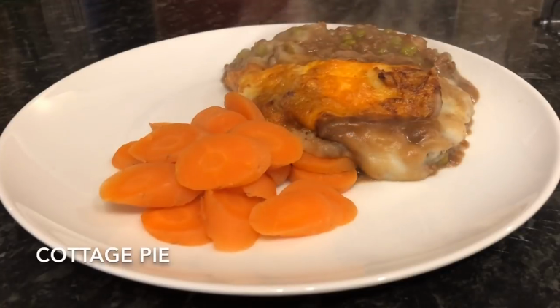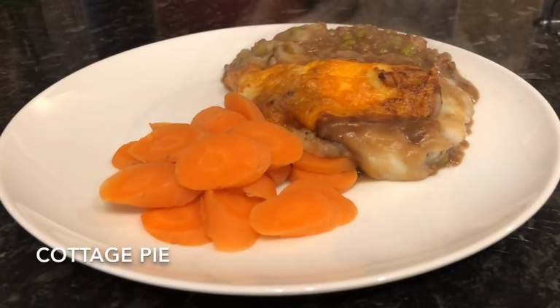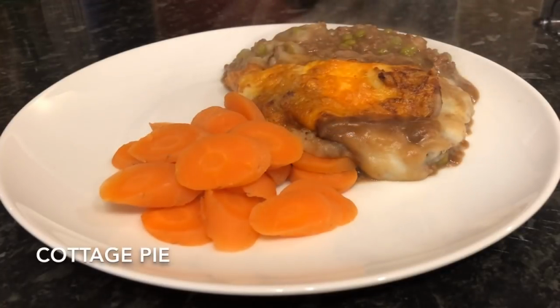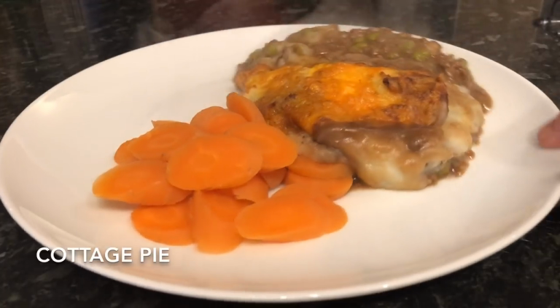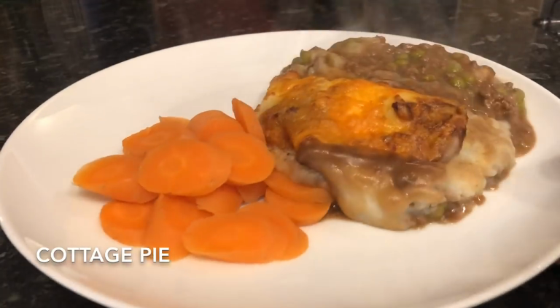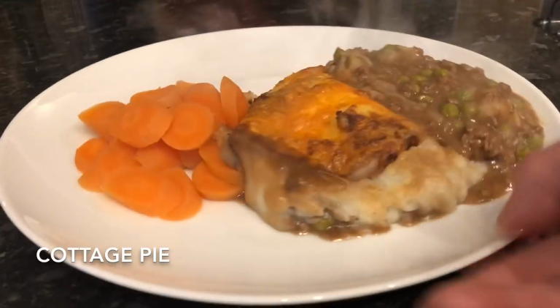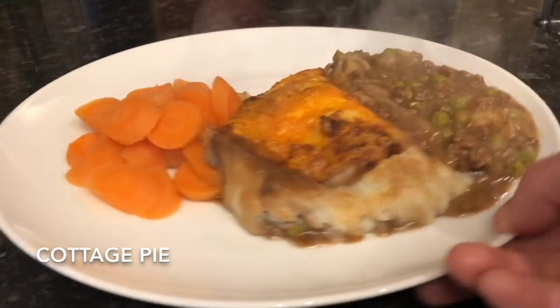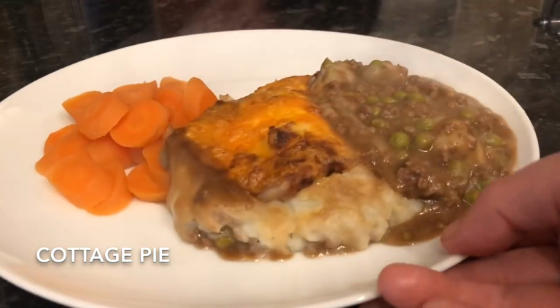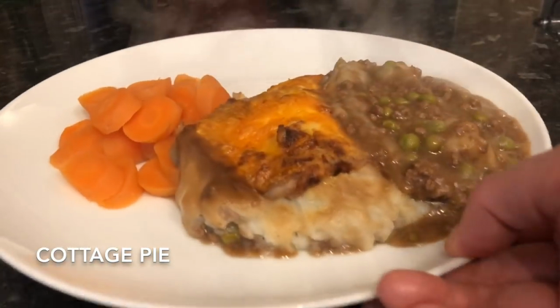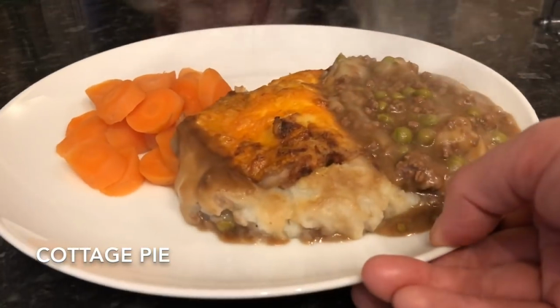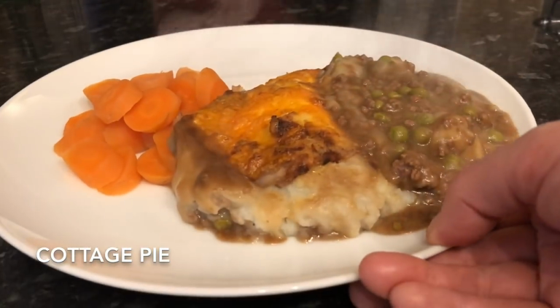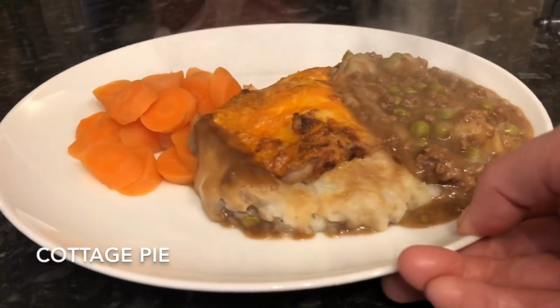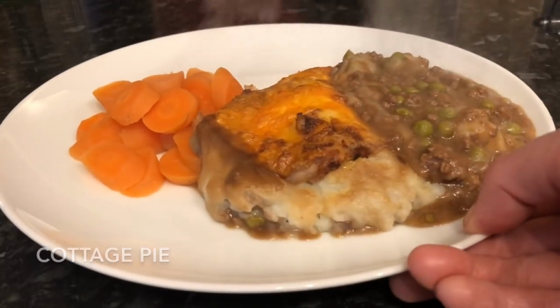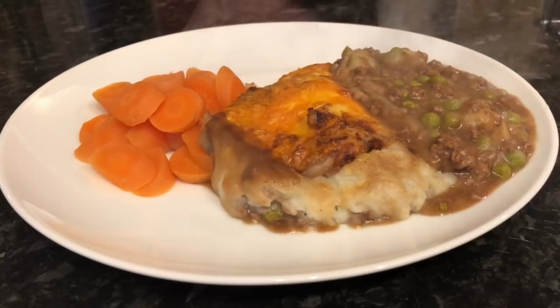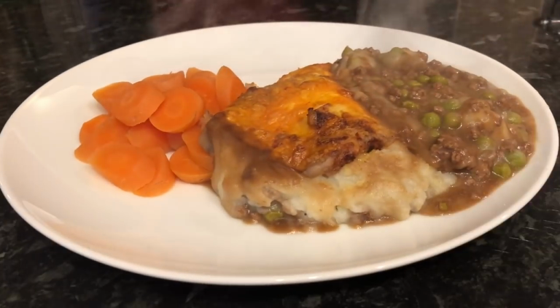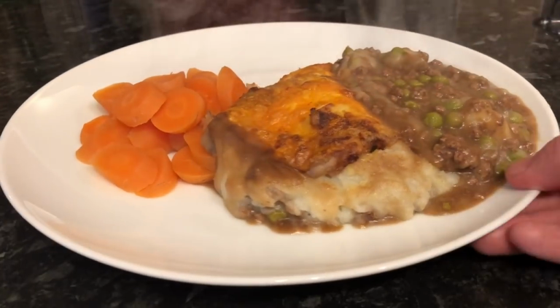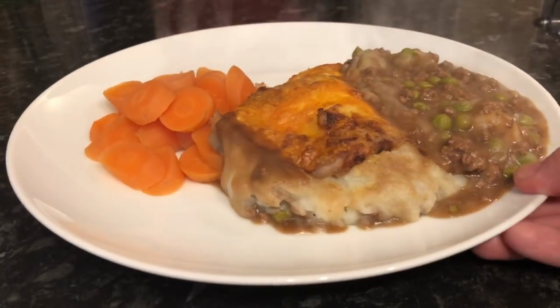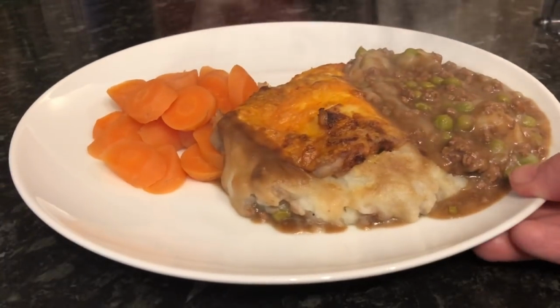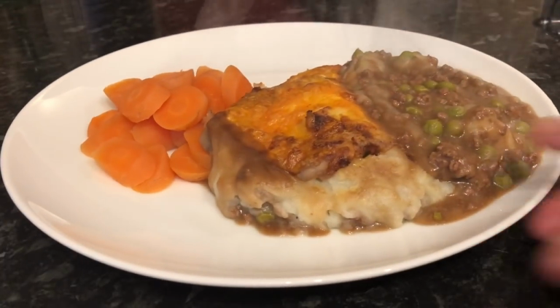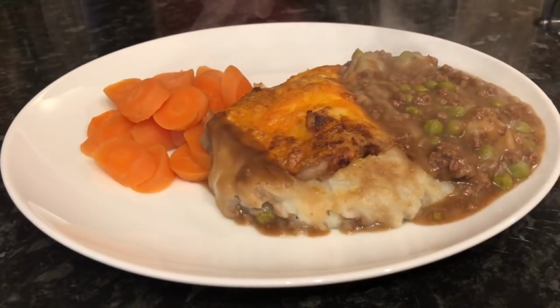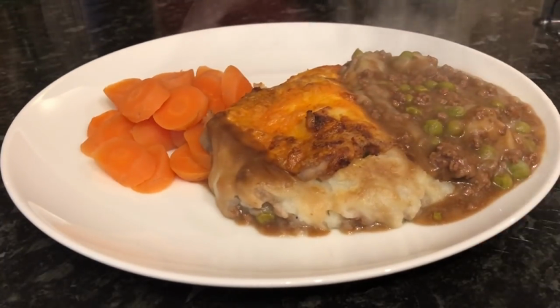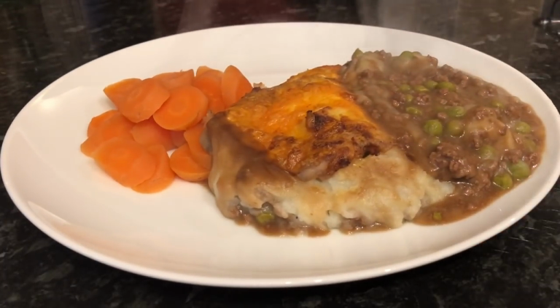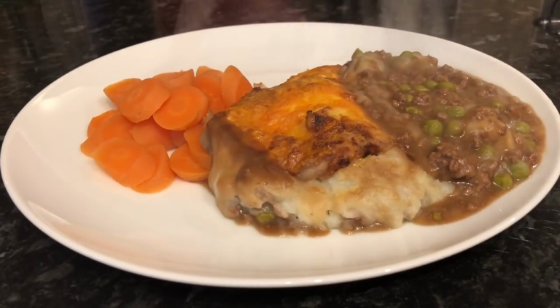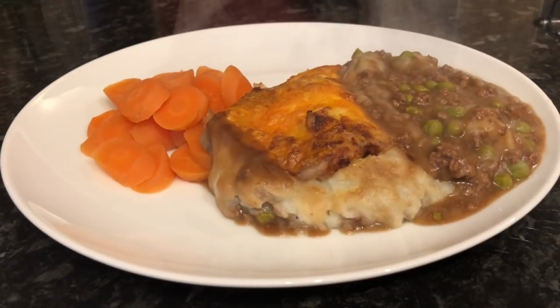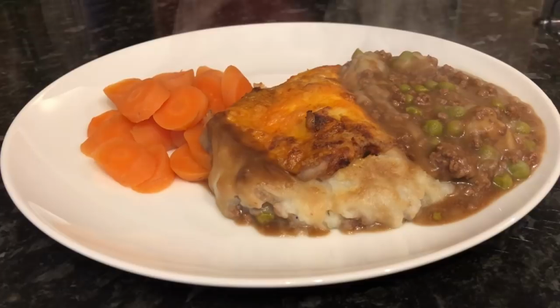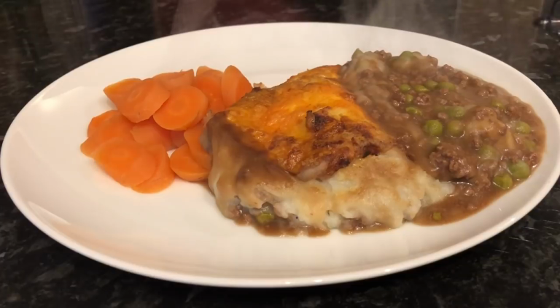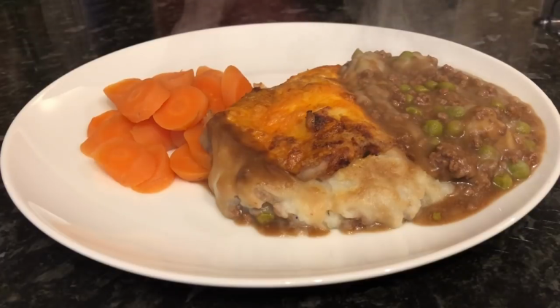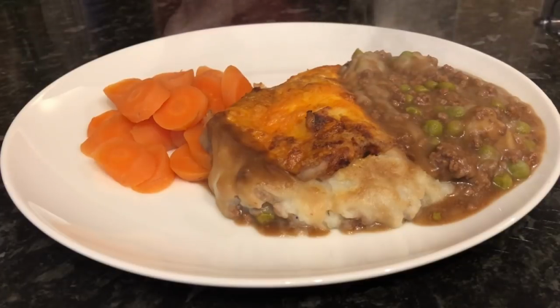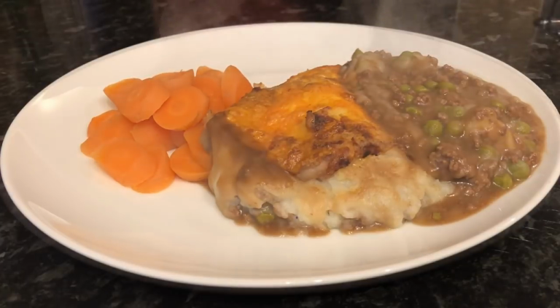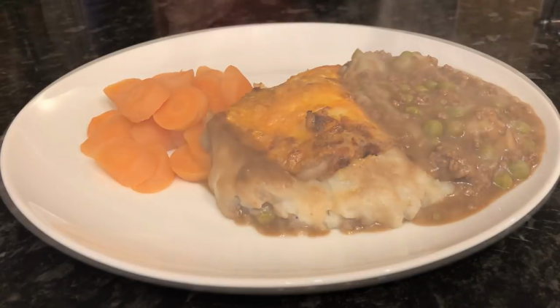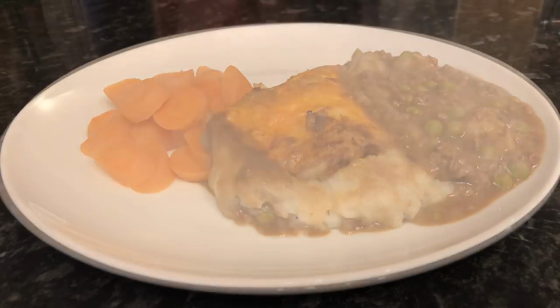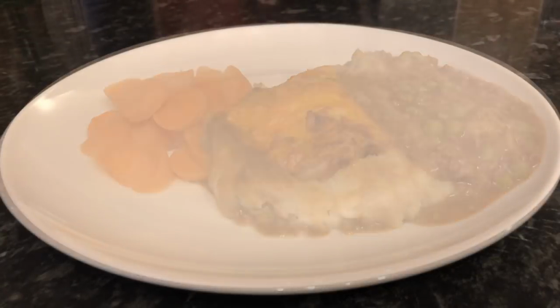Moving on to Thursday, I made cottage pie. I had some sliced carrots alongside it. This was delicious - mince and tatties is one of my favorites and this is just a nice combination of the two.